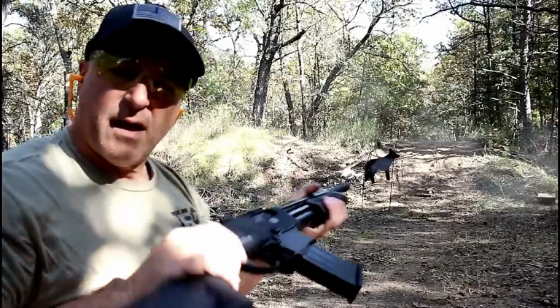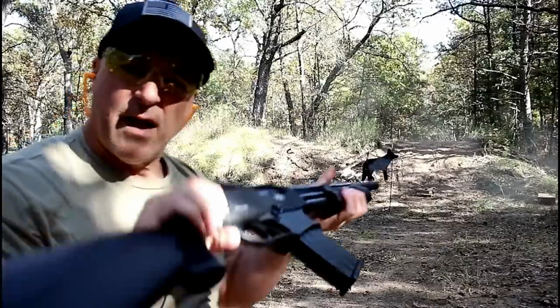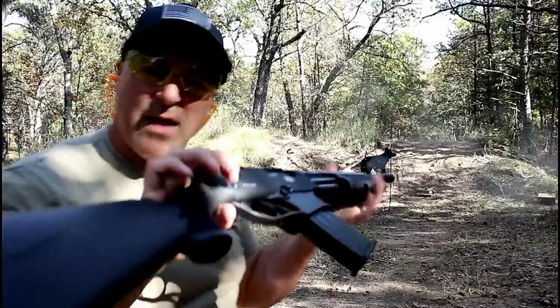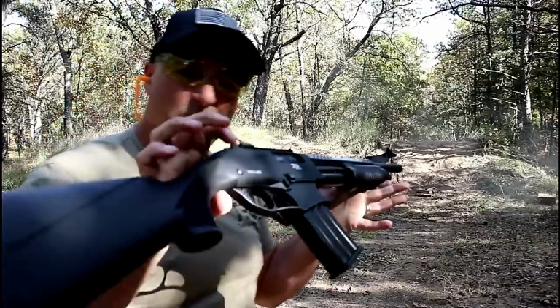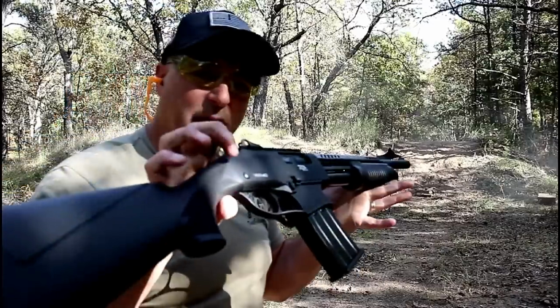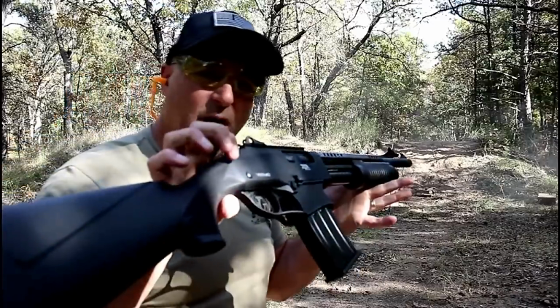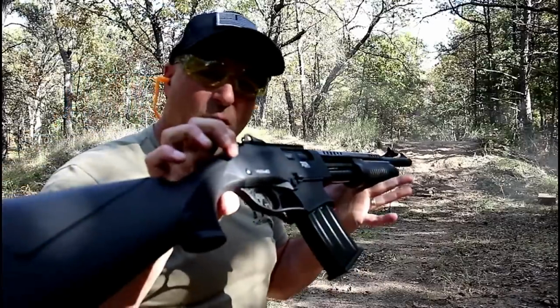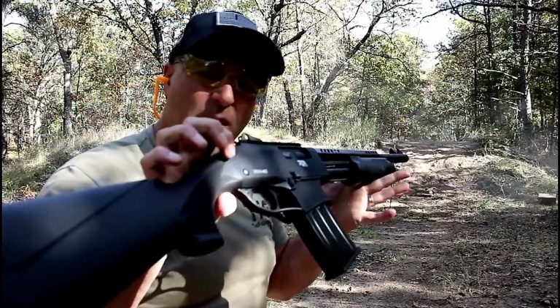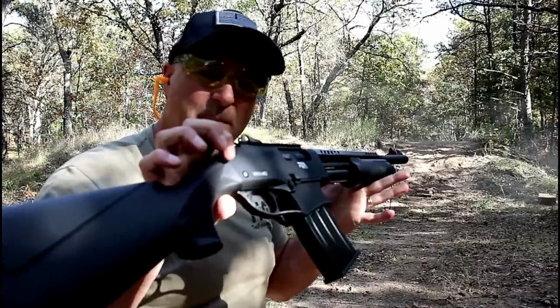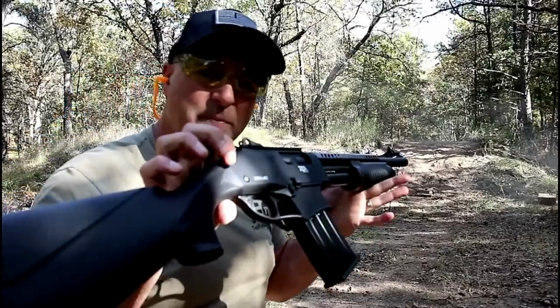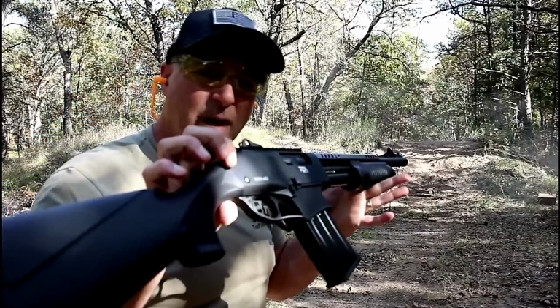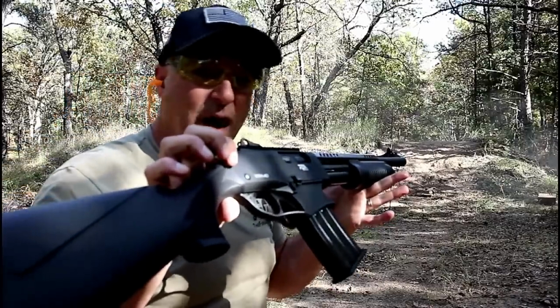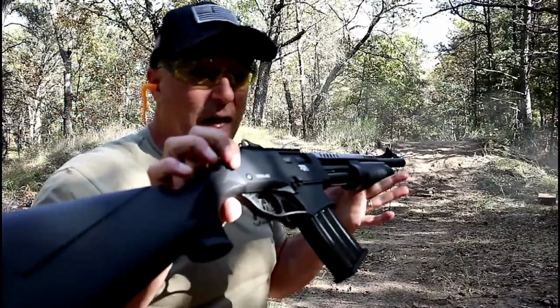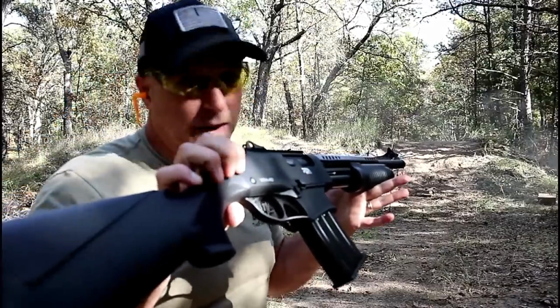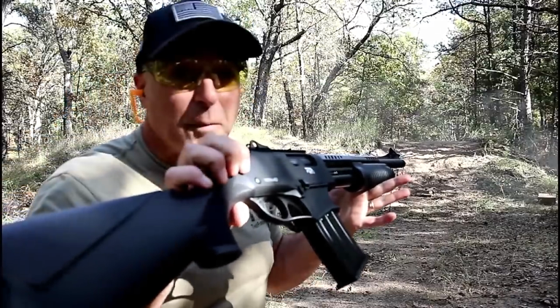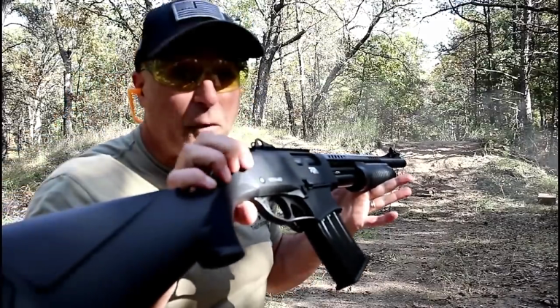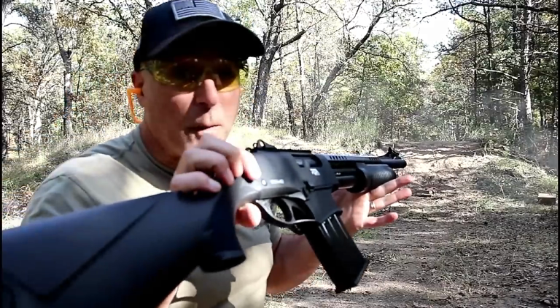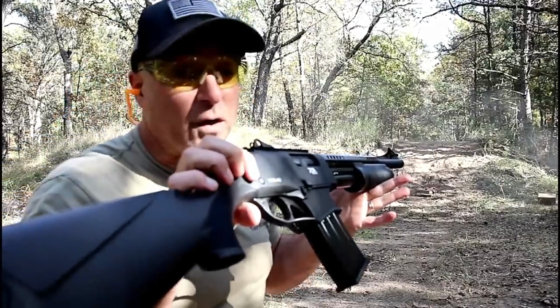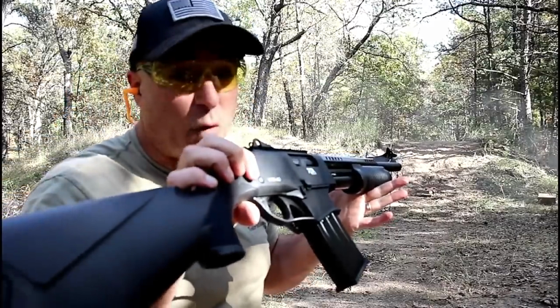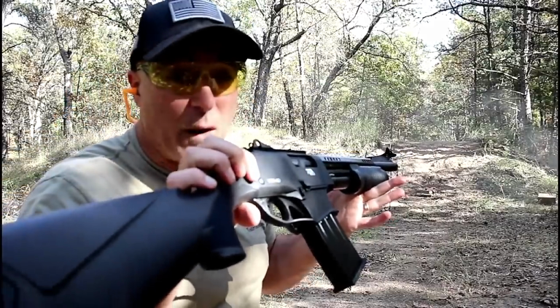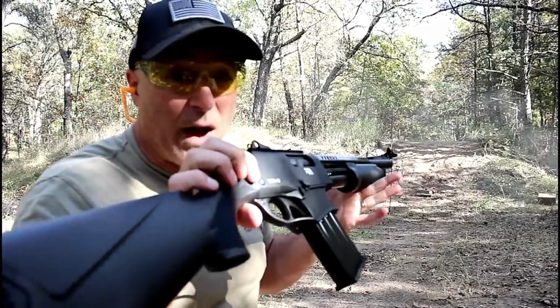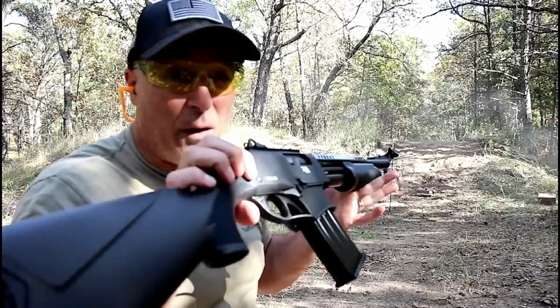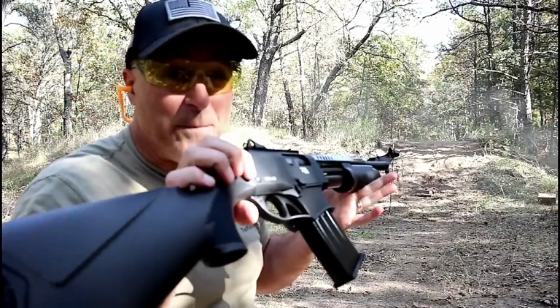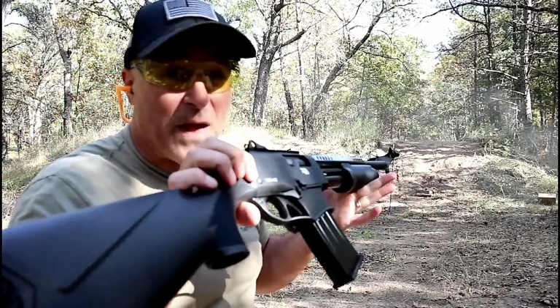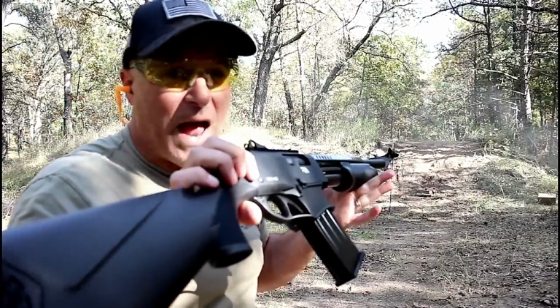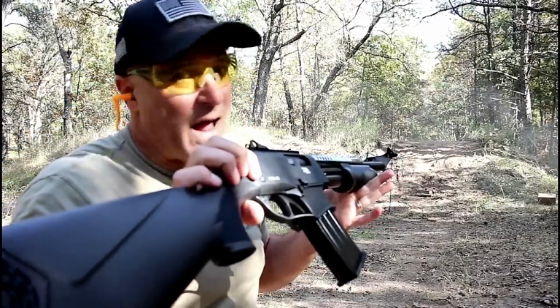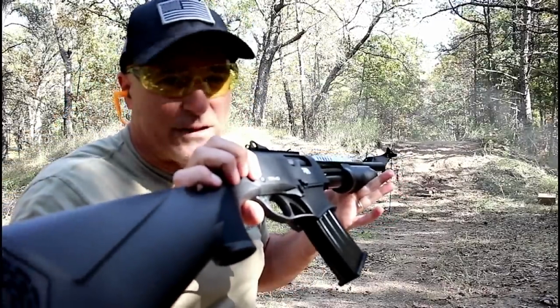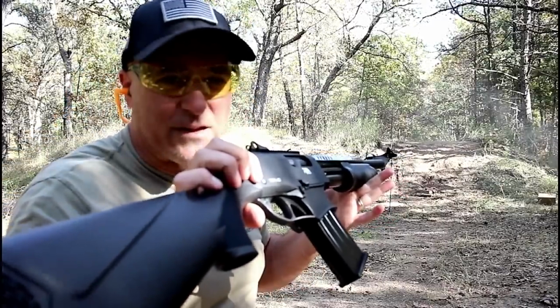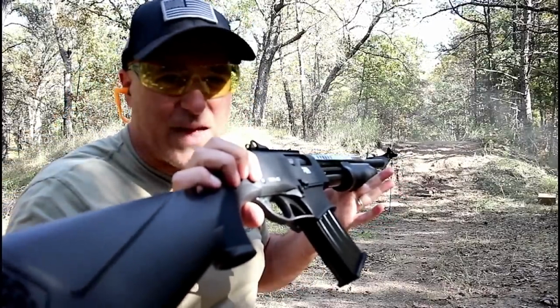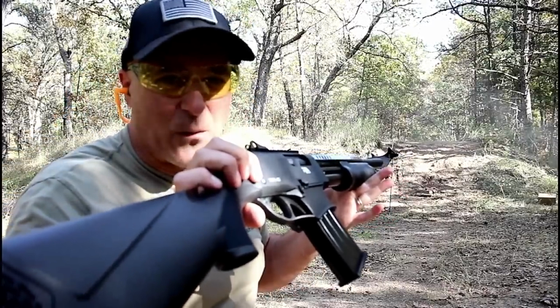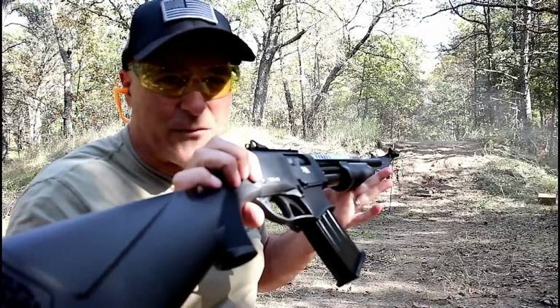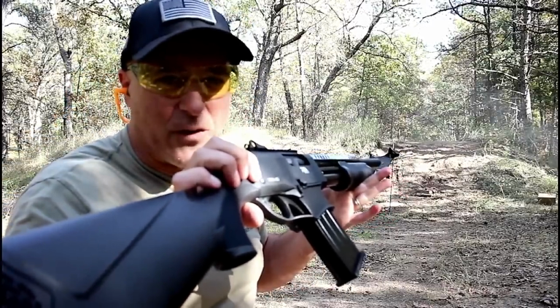And there we go — I think it performed quite well. Now let's get to that rifle.